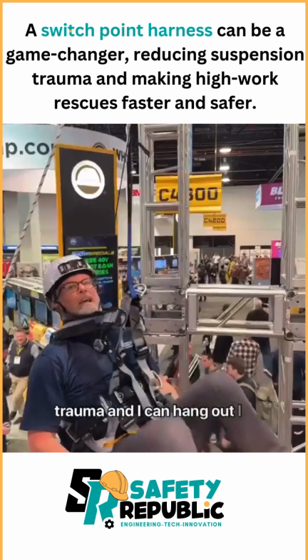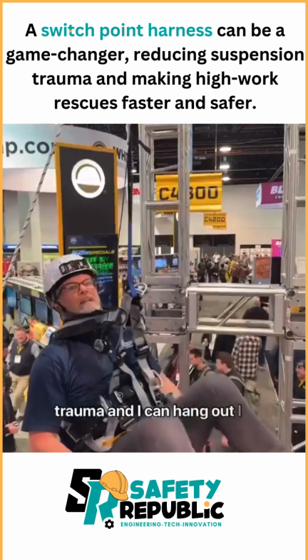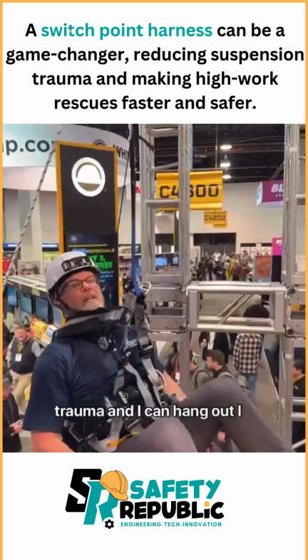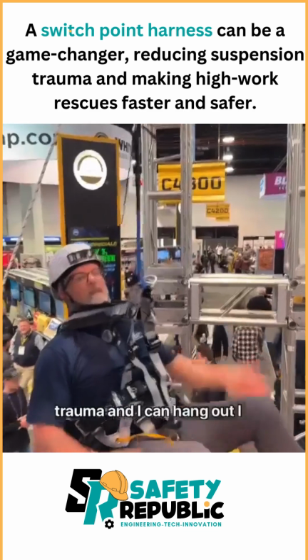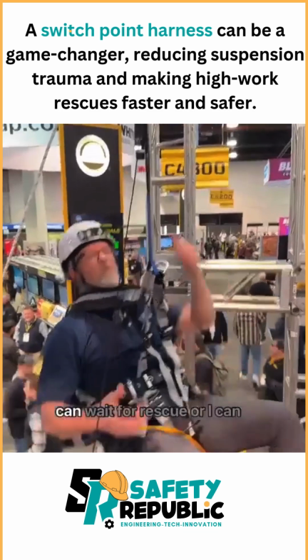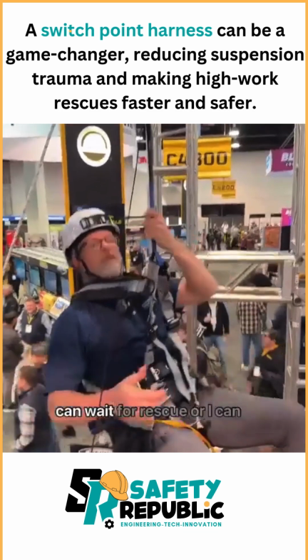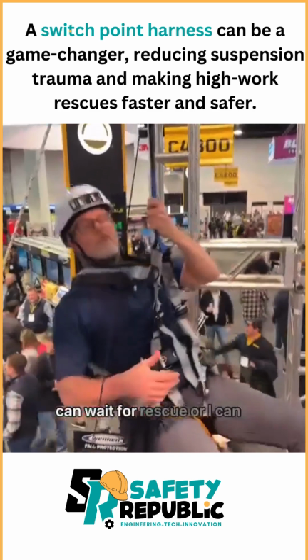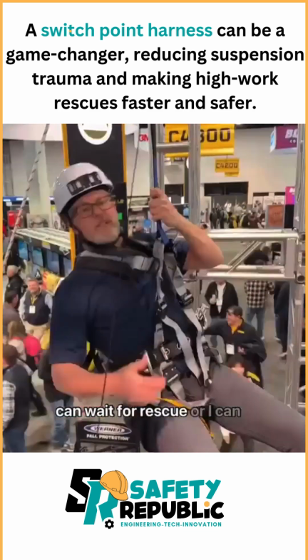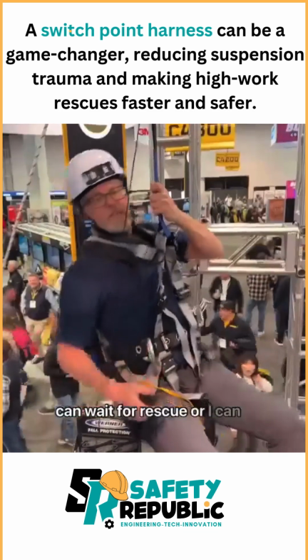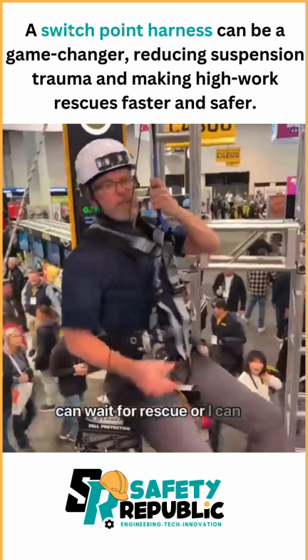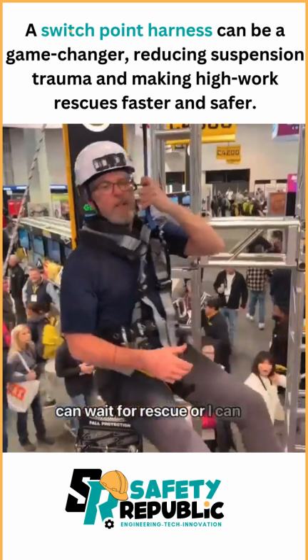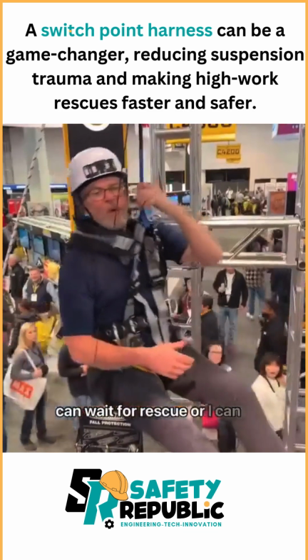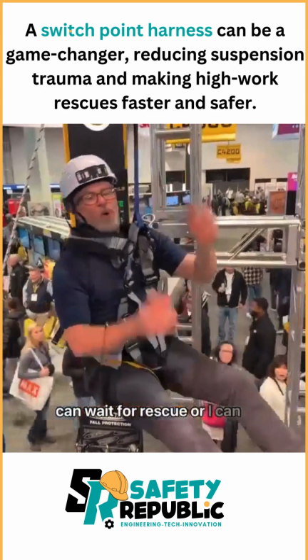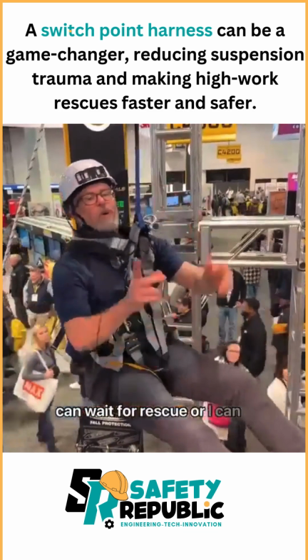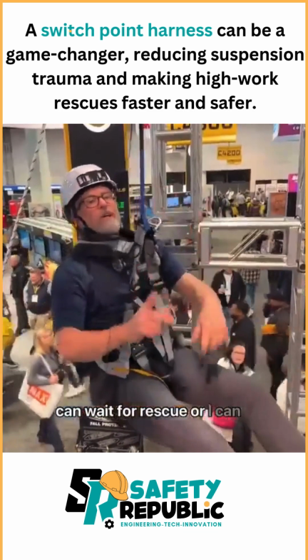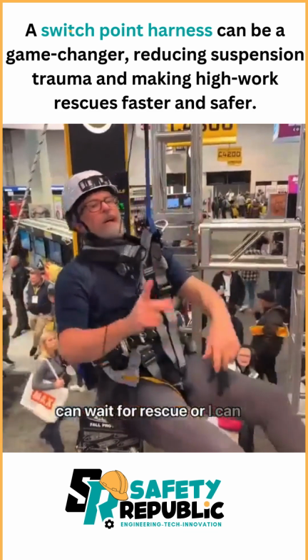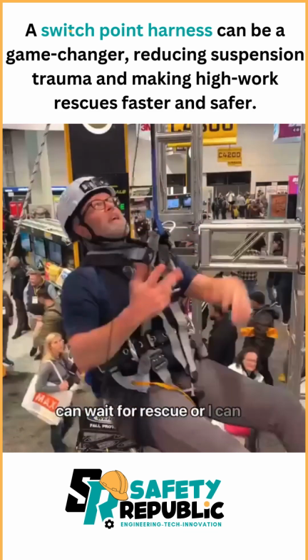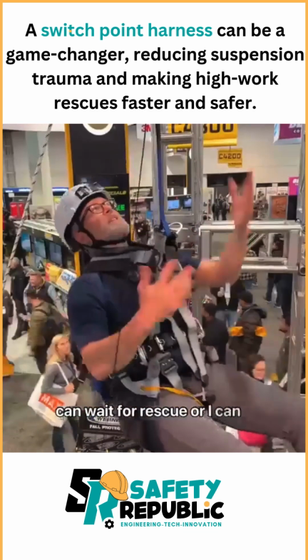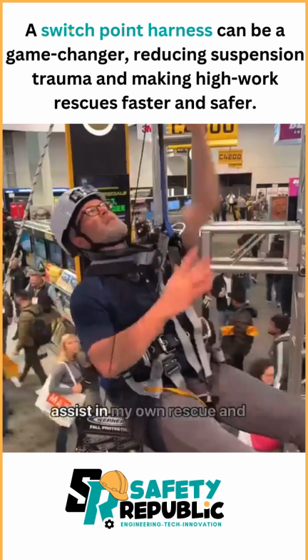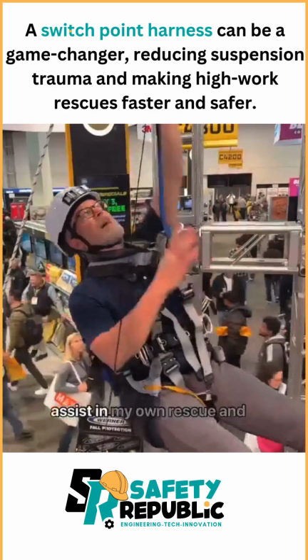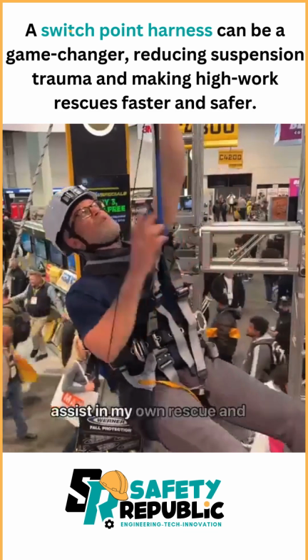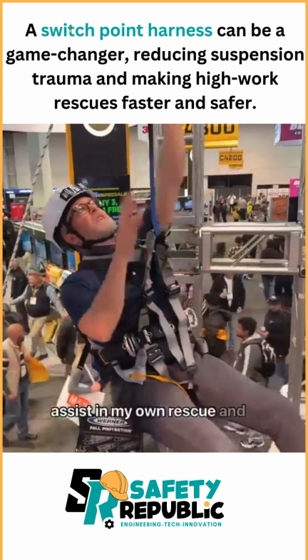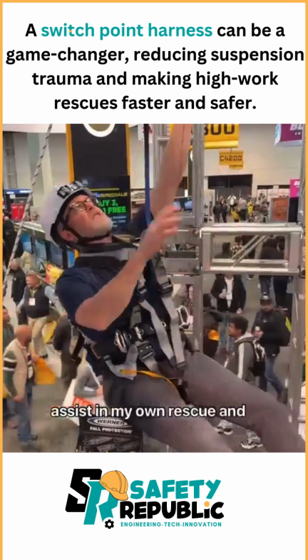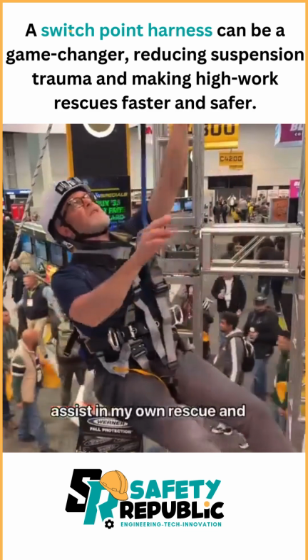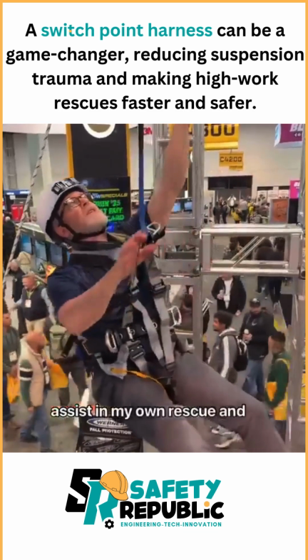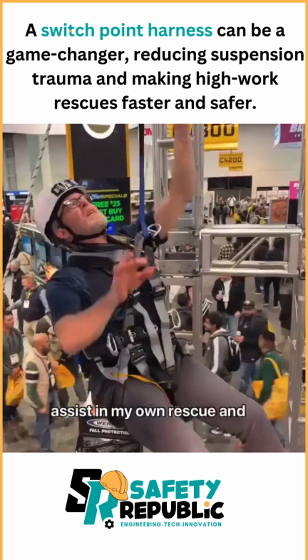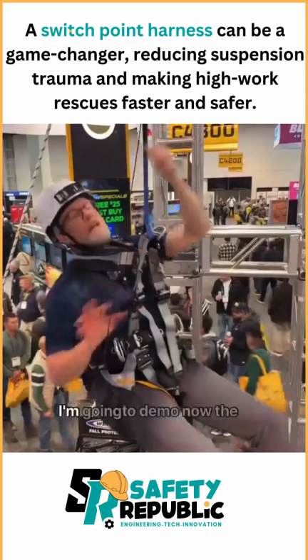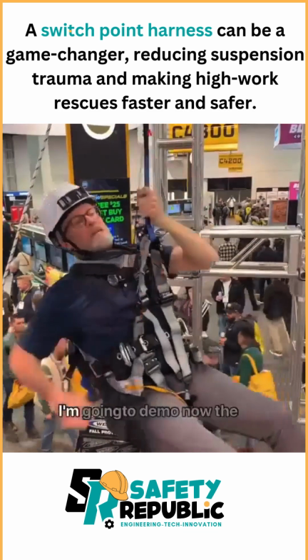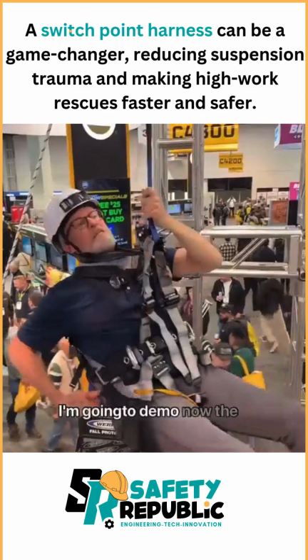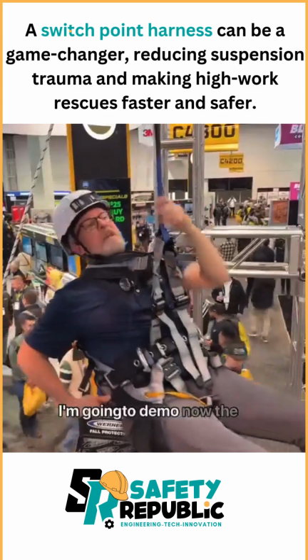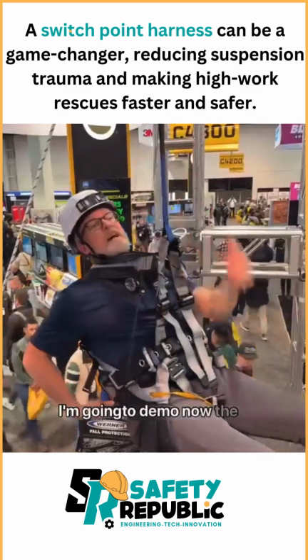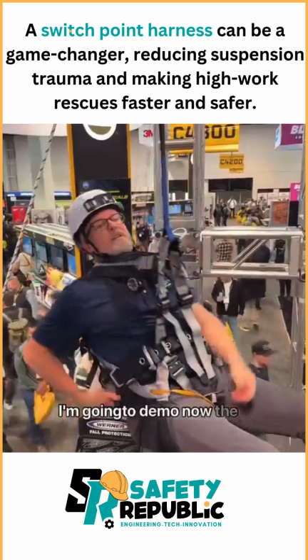Now I can hang out, wait for rescue, or assist in my own rescue. I'm gonna demo the rescue kit.